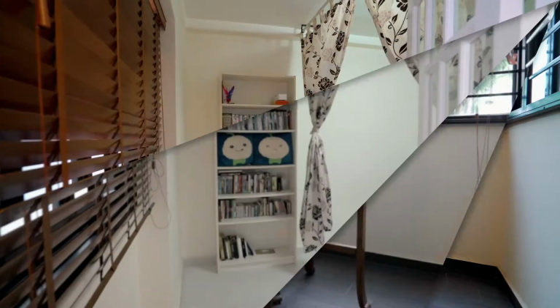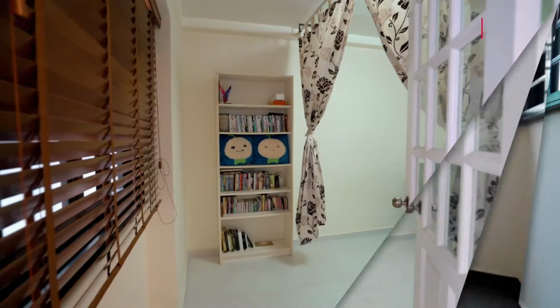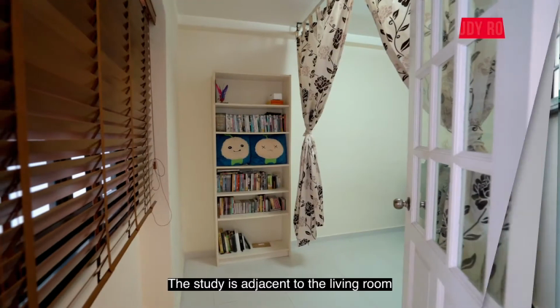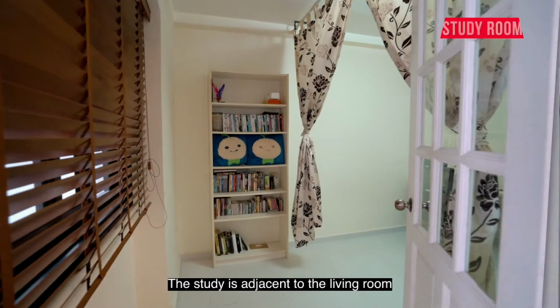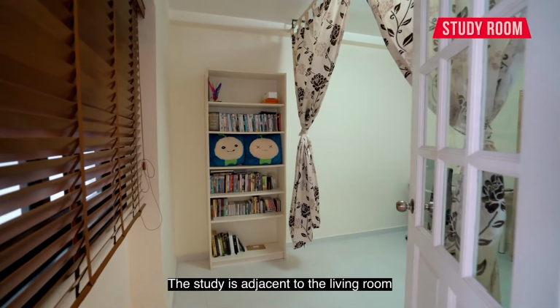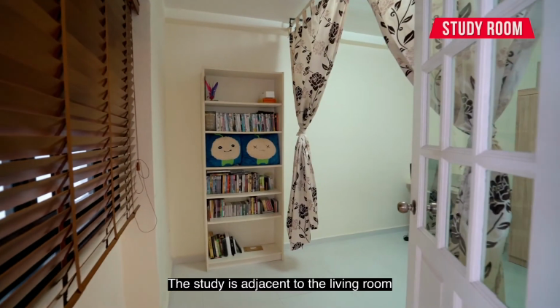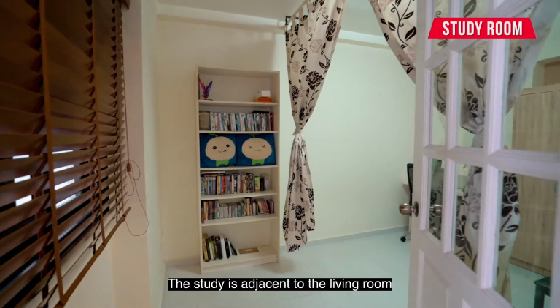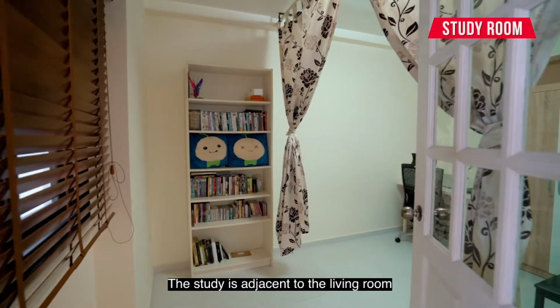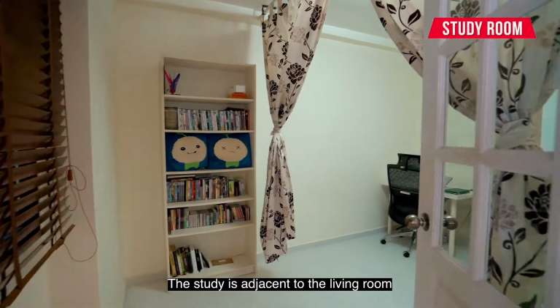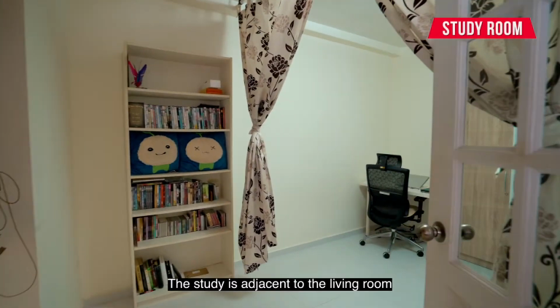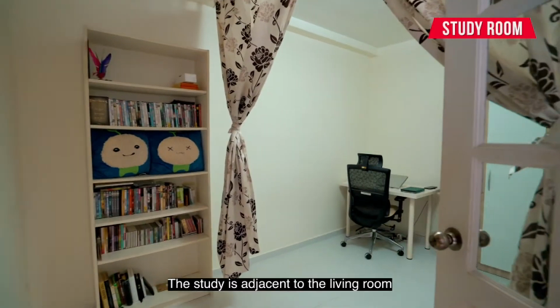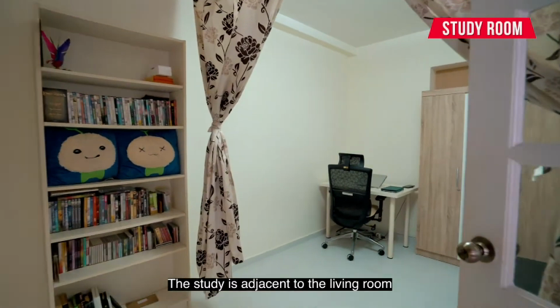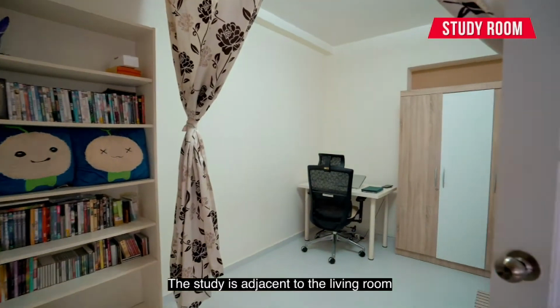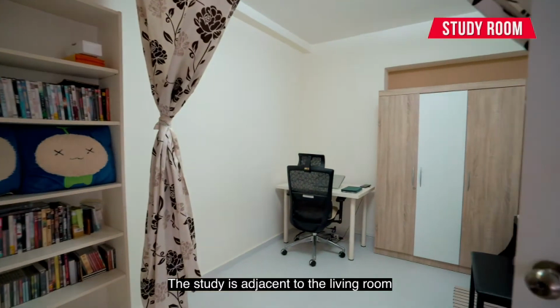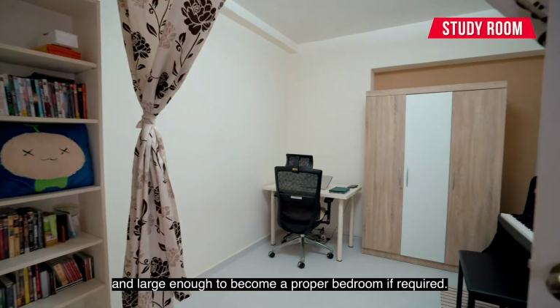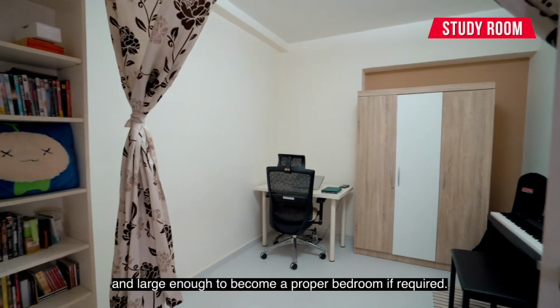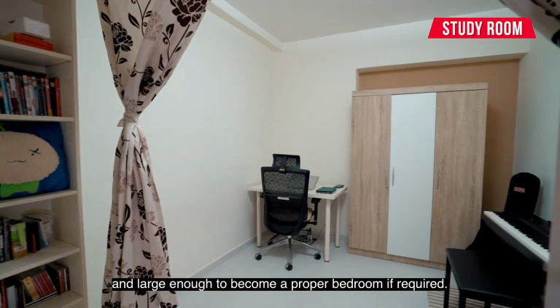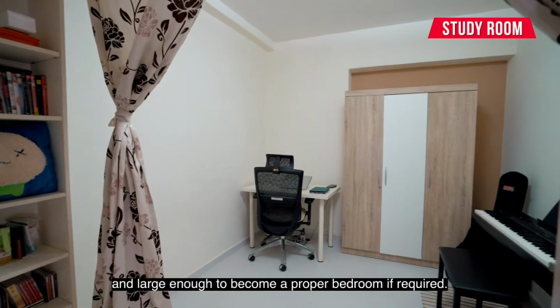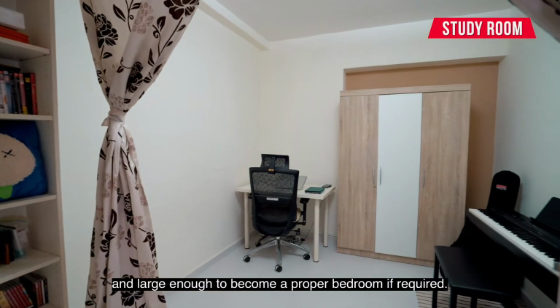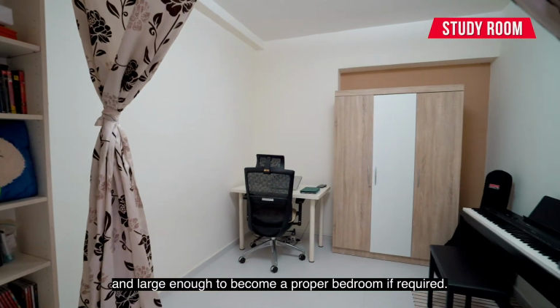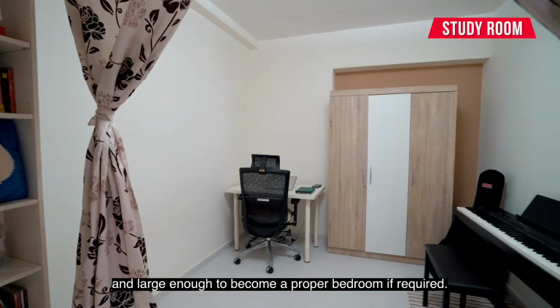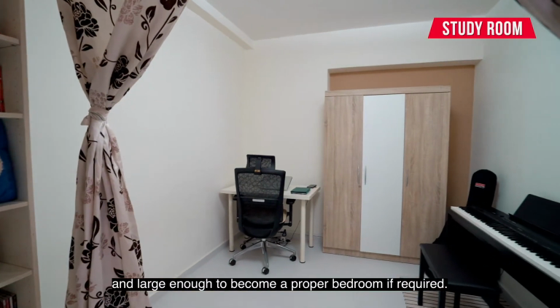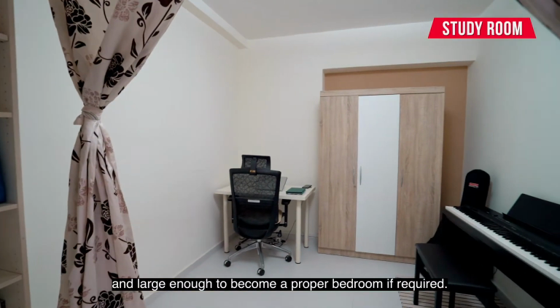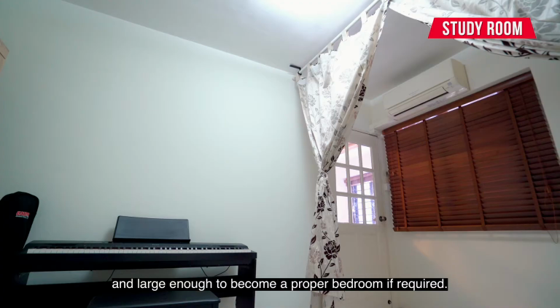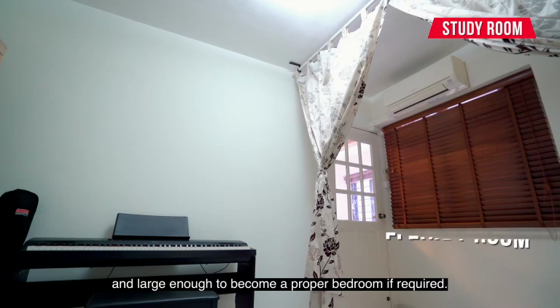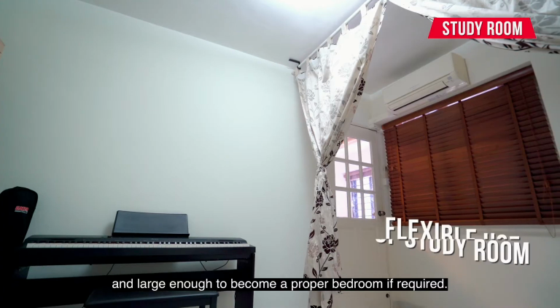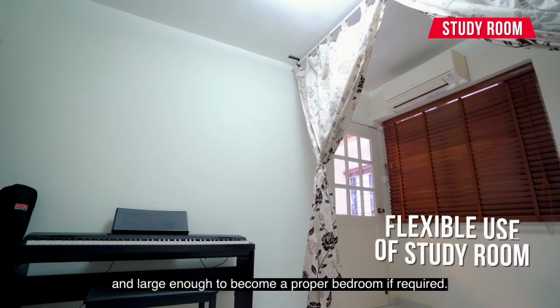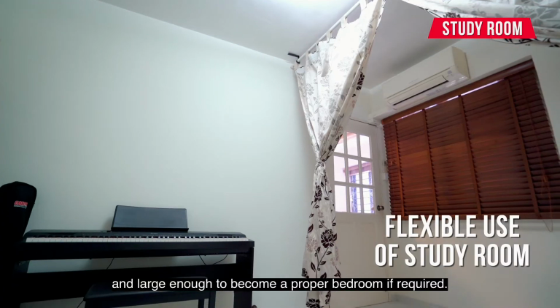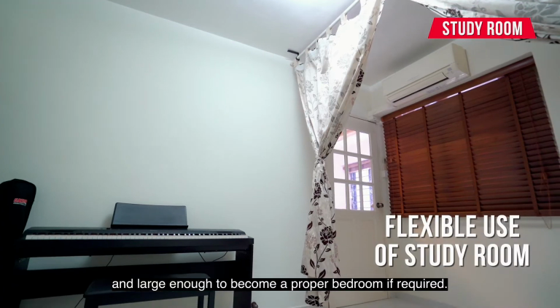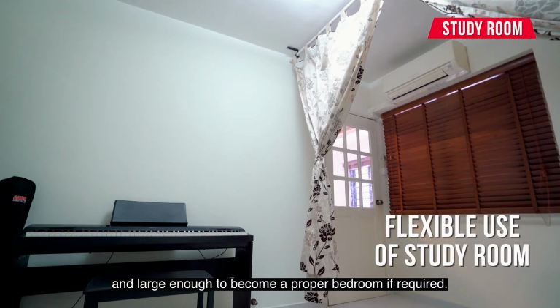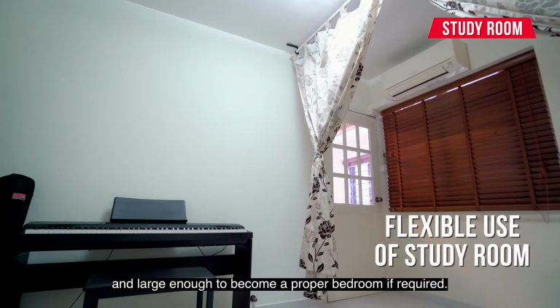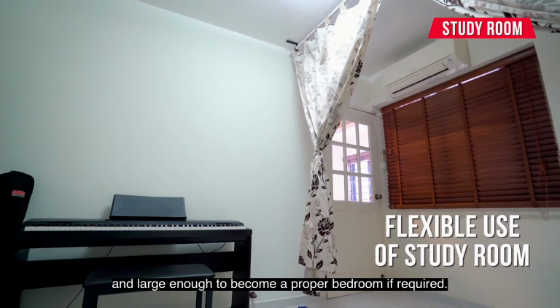The study is adjacent to the living room and large enough to become a proper bedroom, if required.